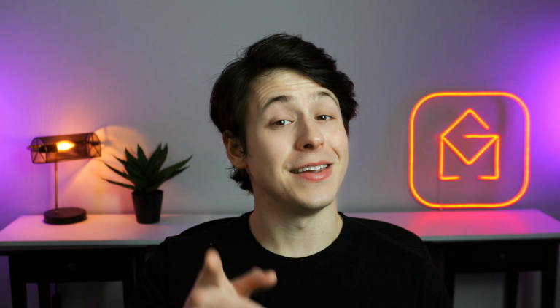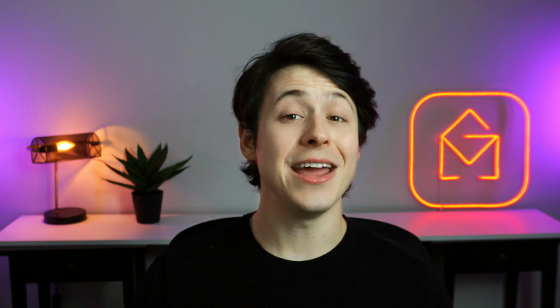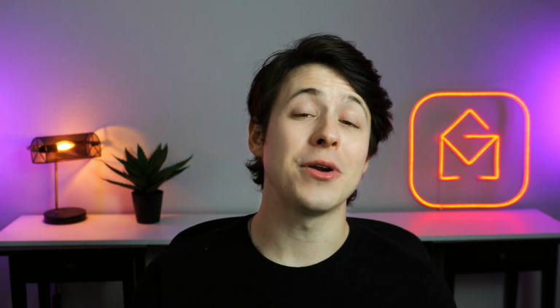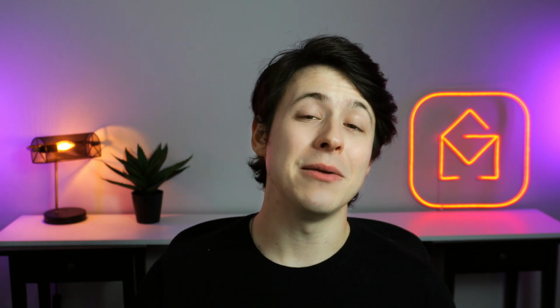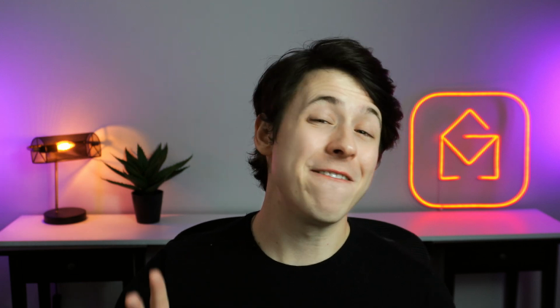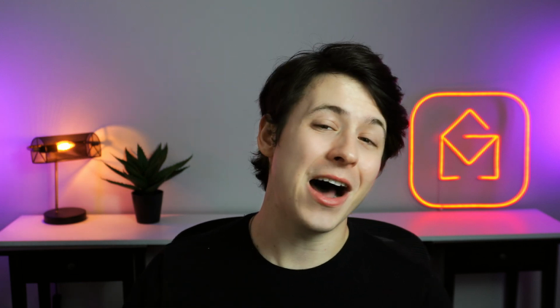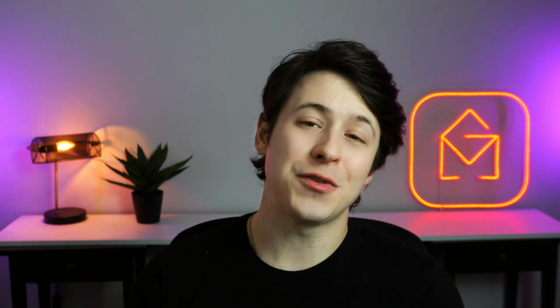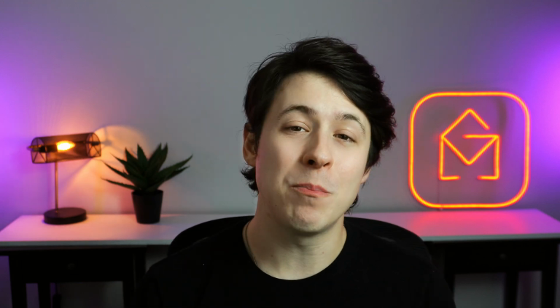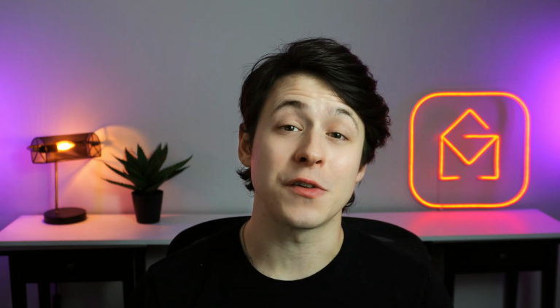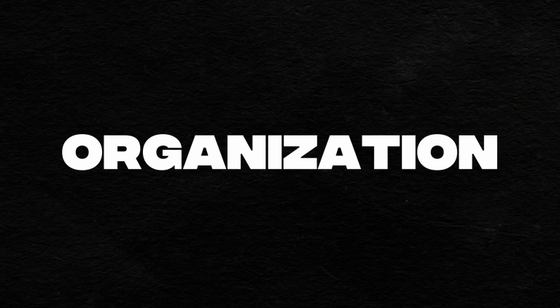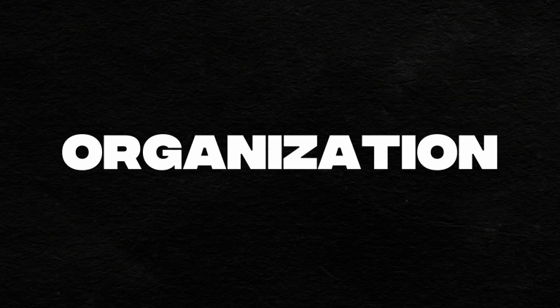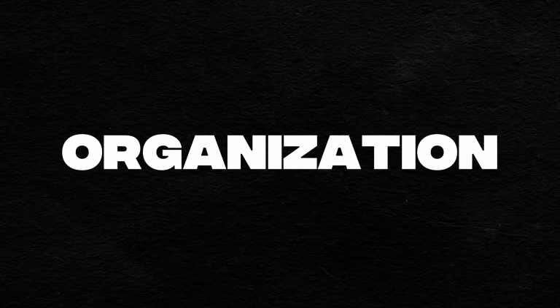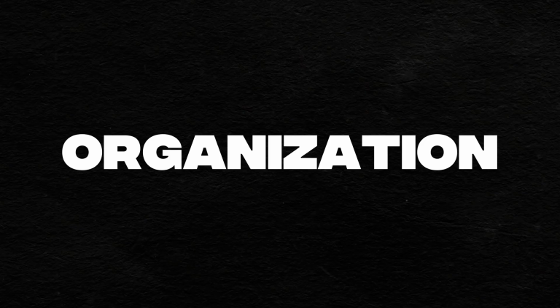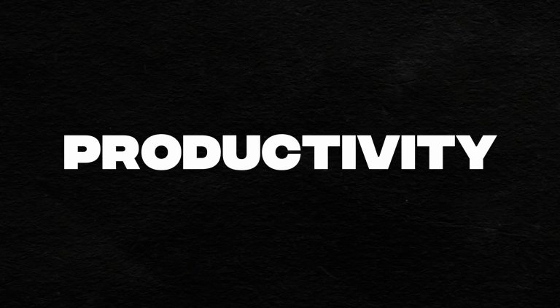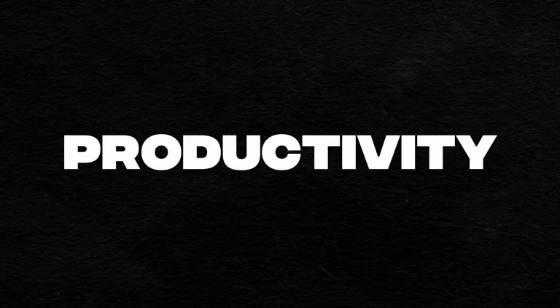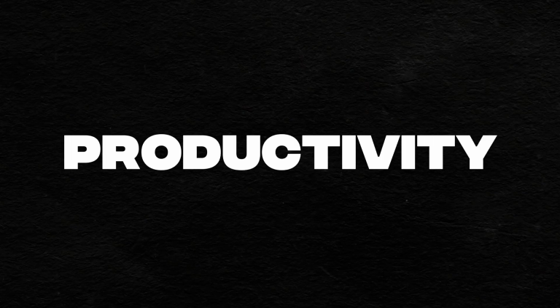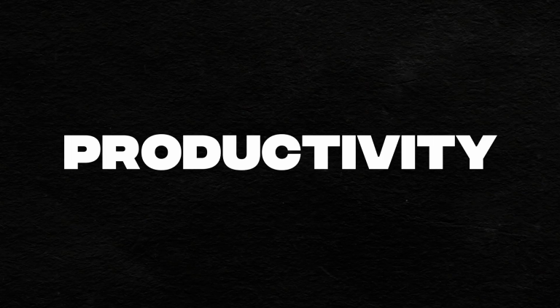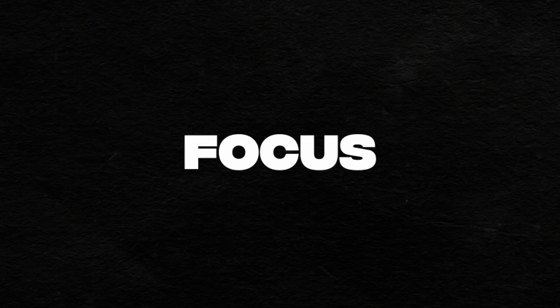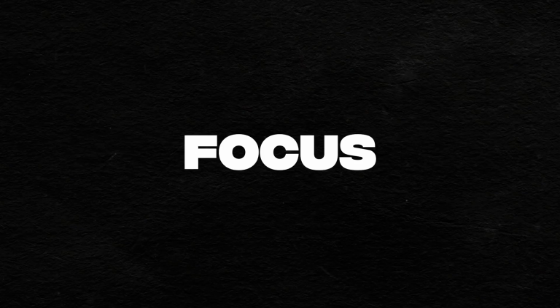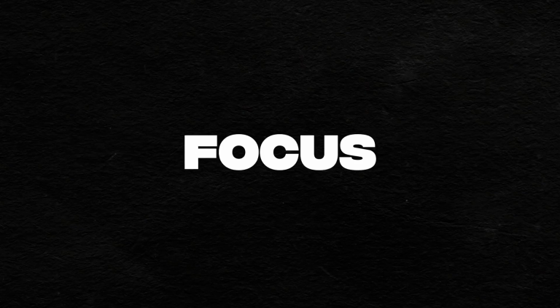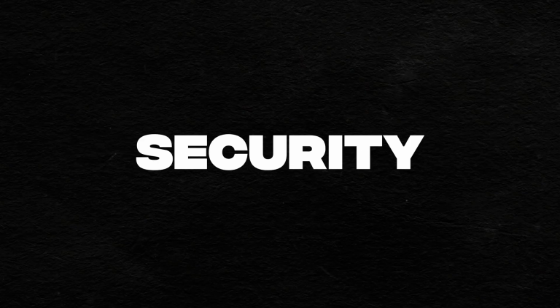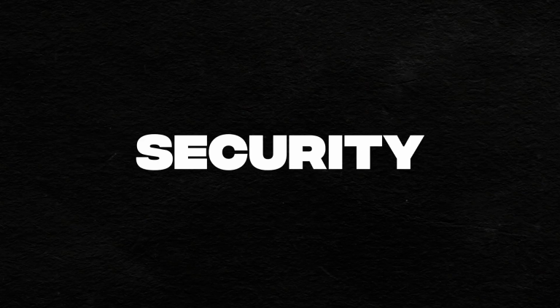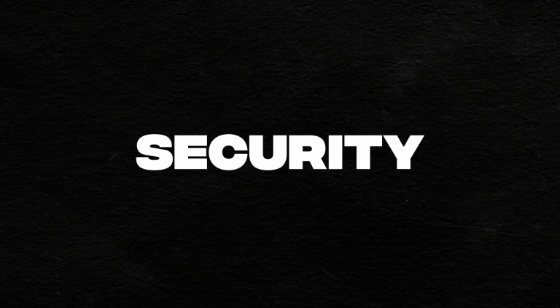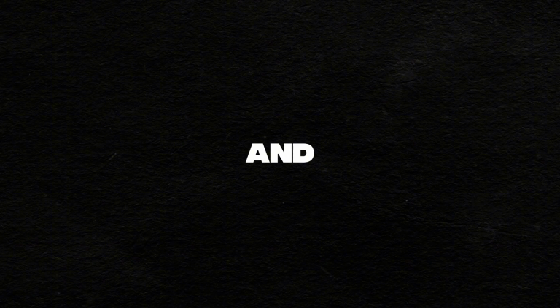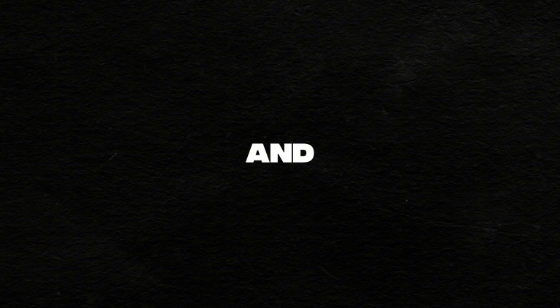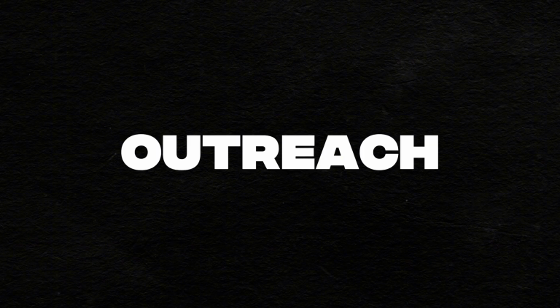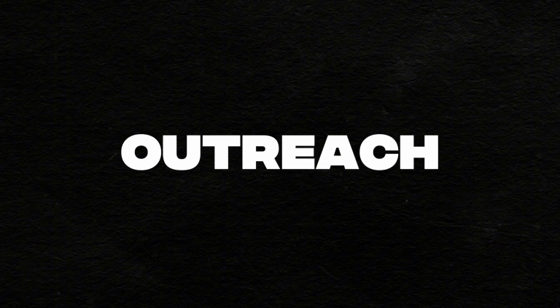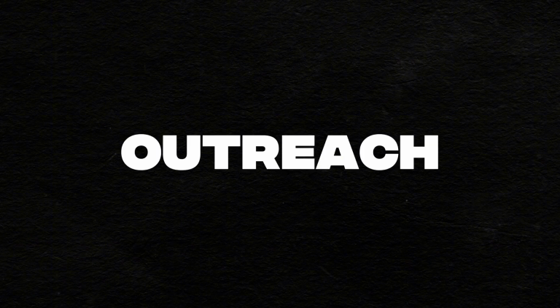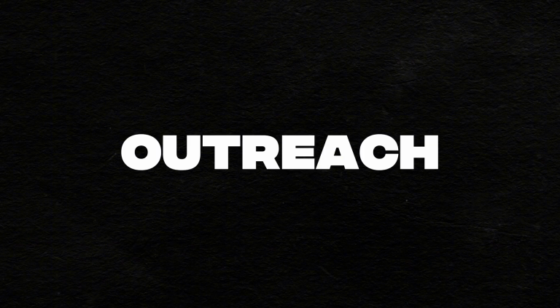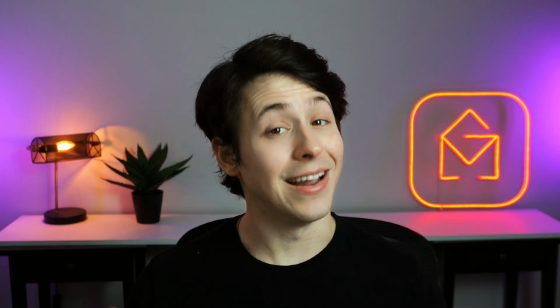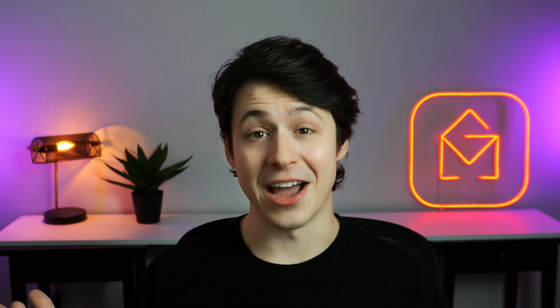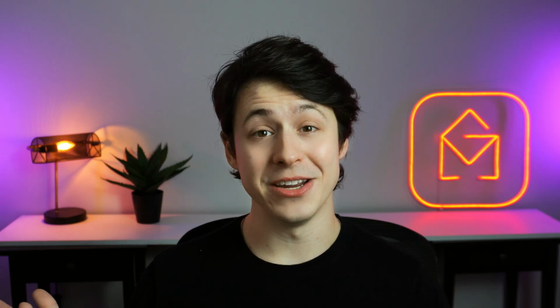Today, you're getting my five top picks for organization, productivity, focus, security, and outreach. Let's dive in.